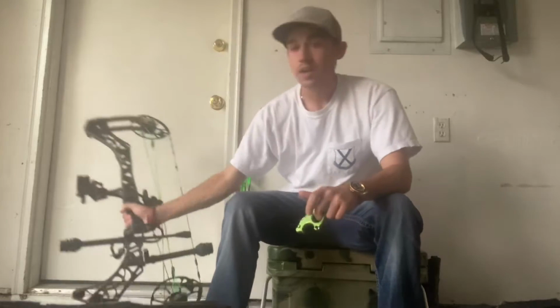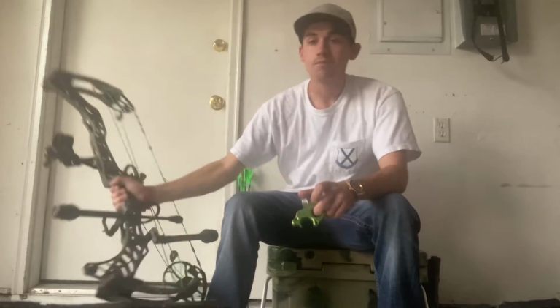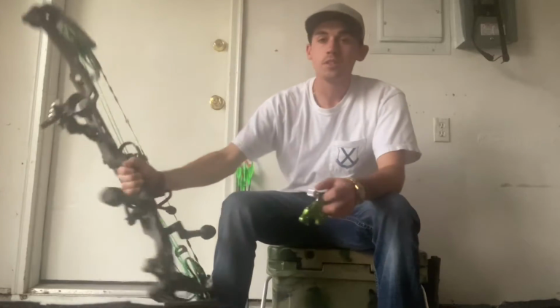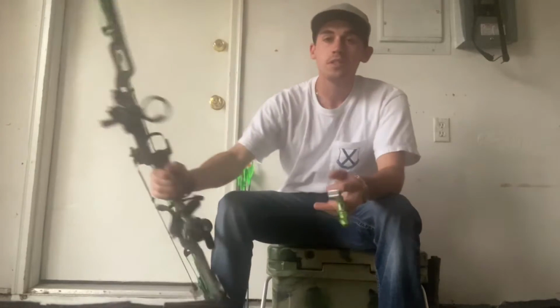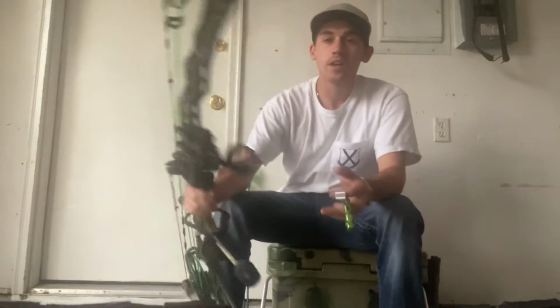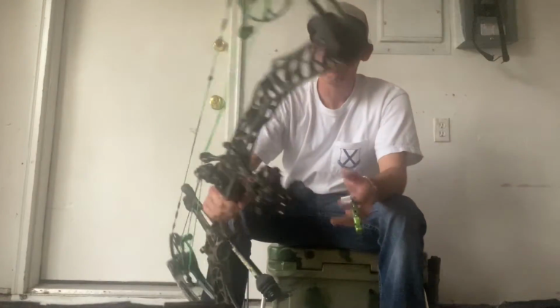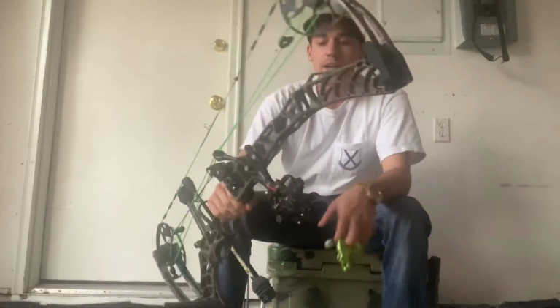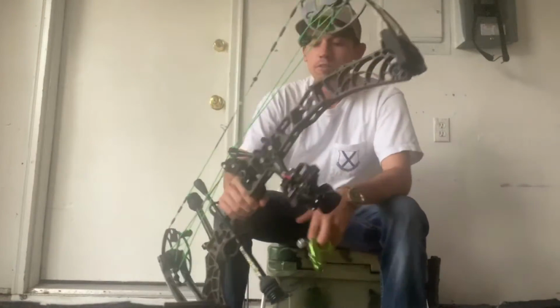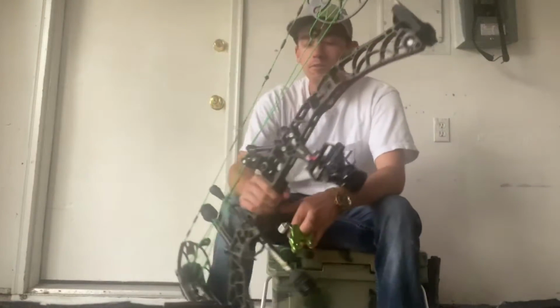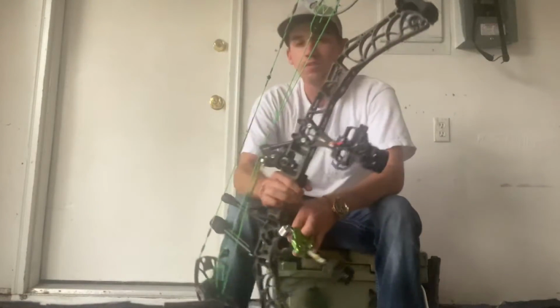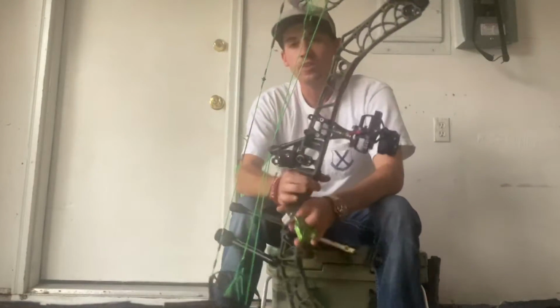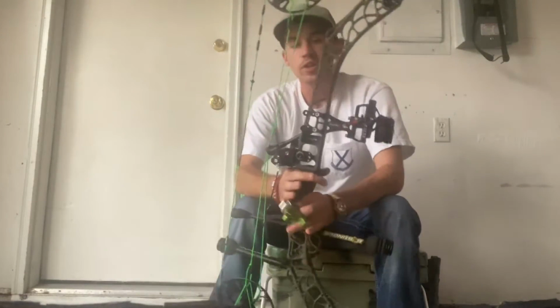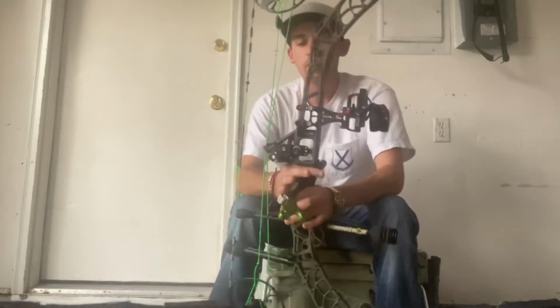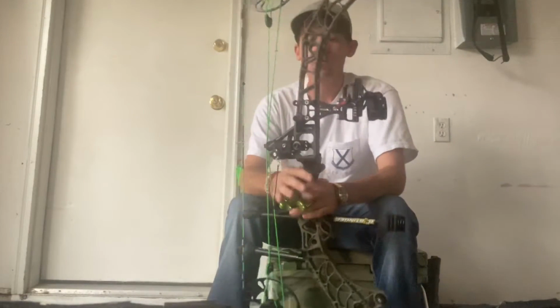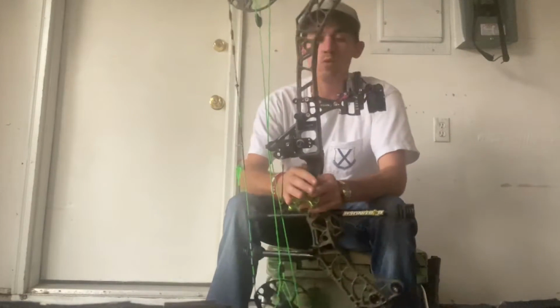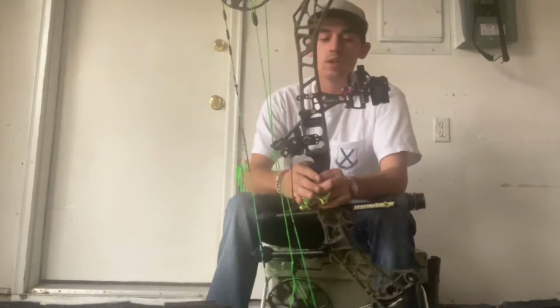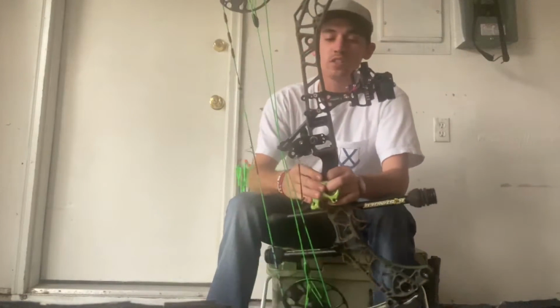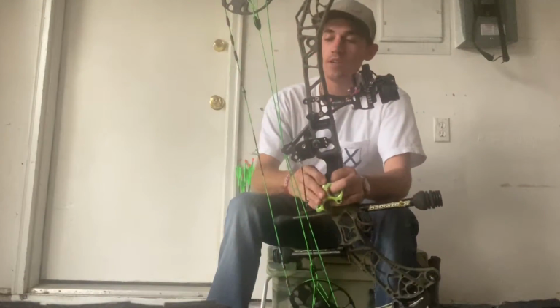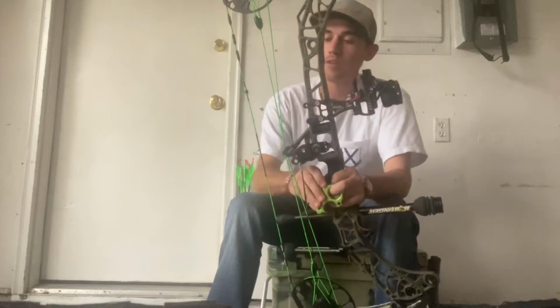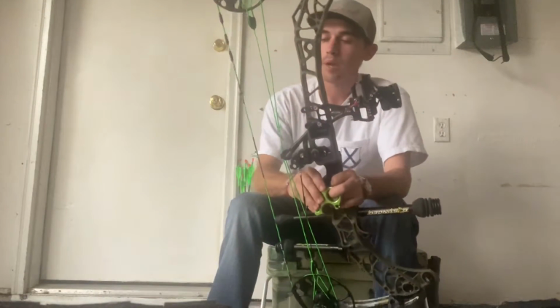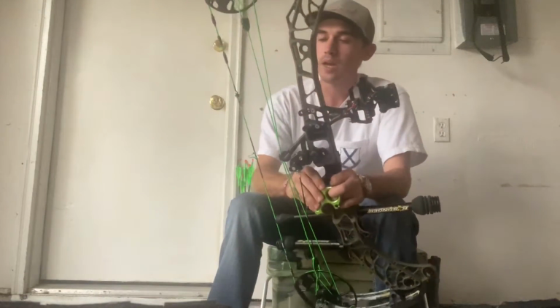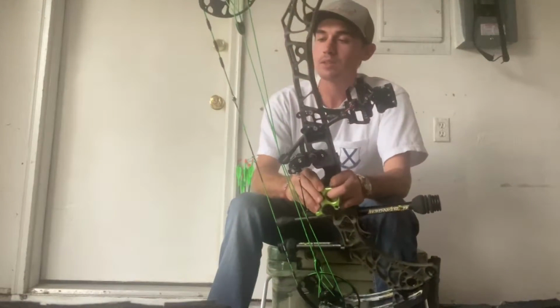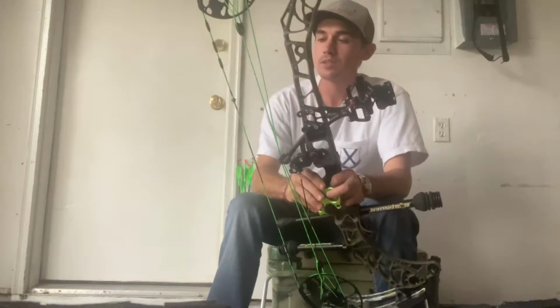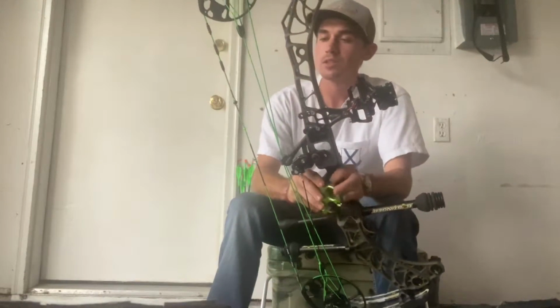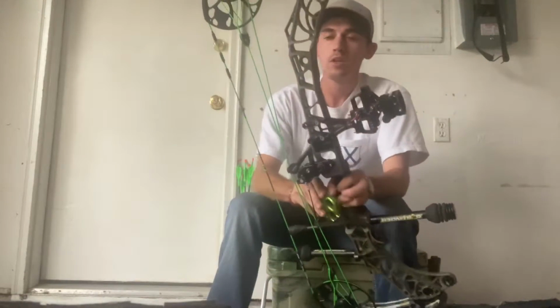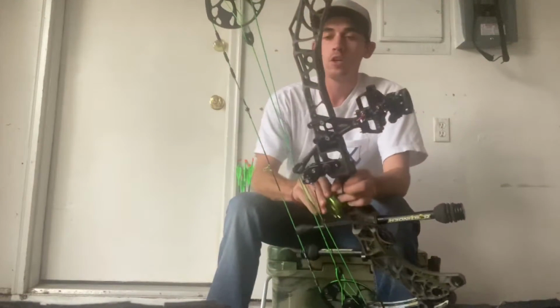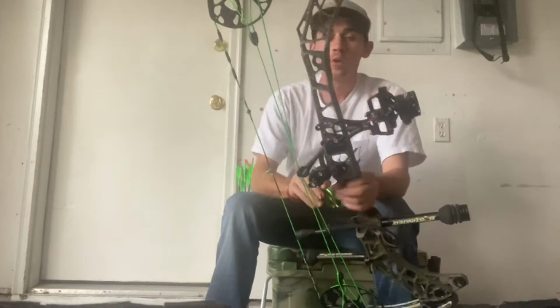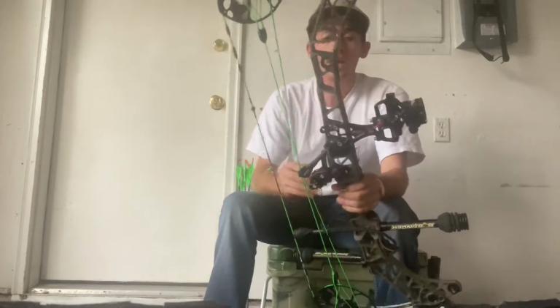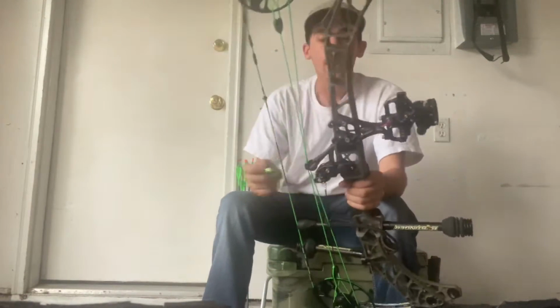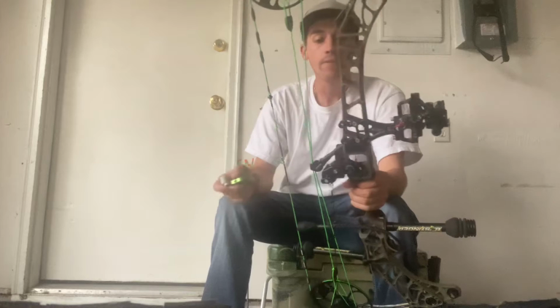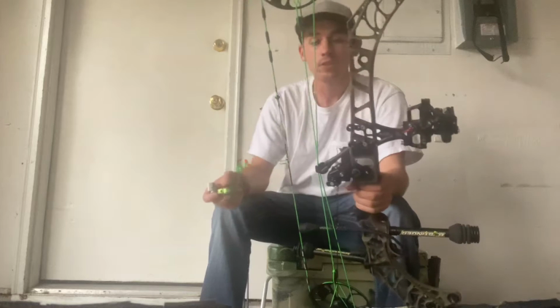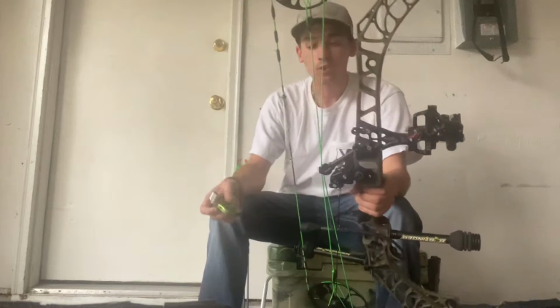I've got a Matthews V3 31, 70 pounds, 28 and a half inch draw.